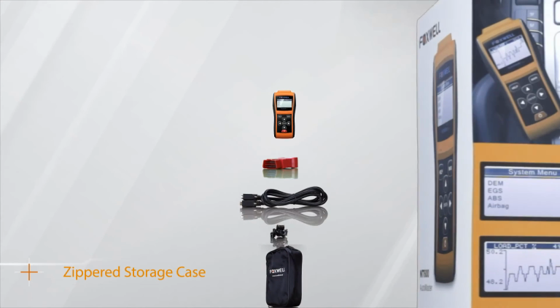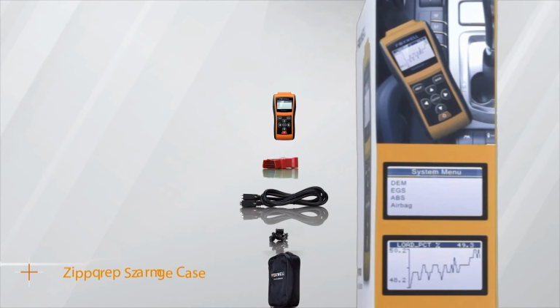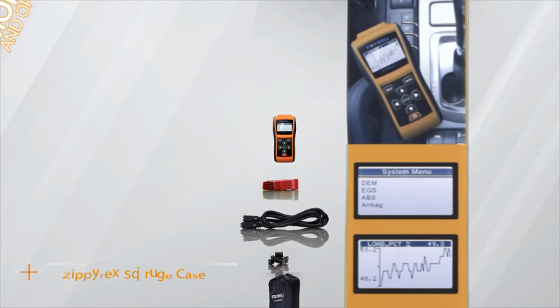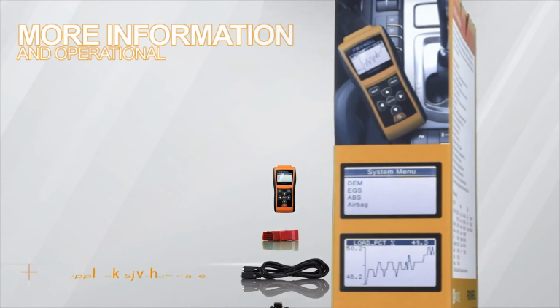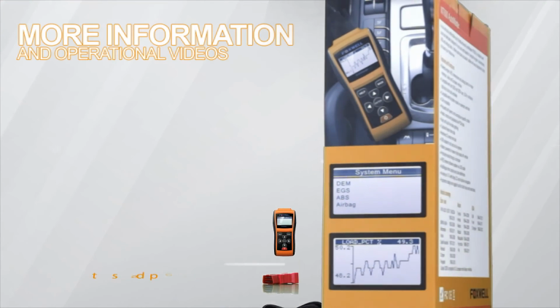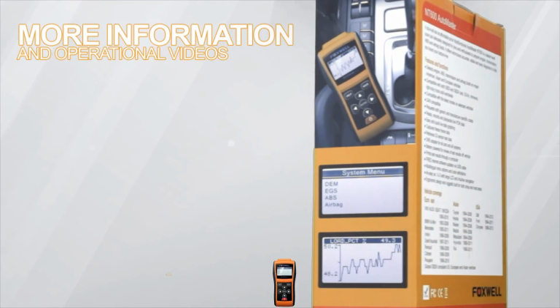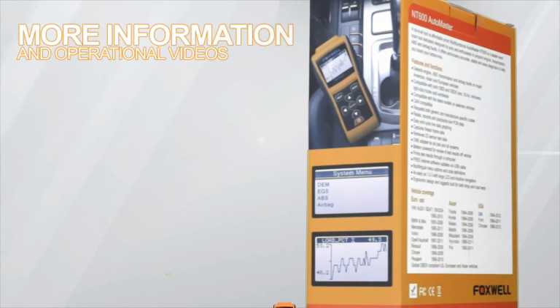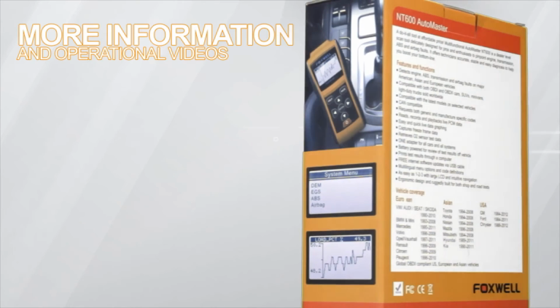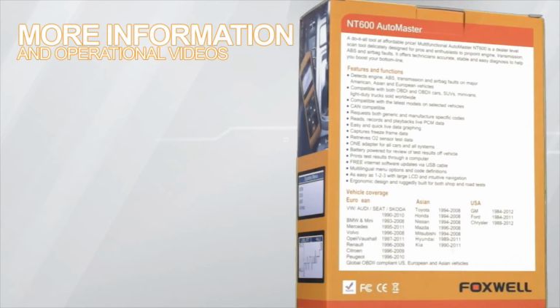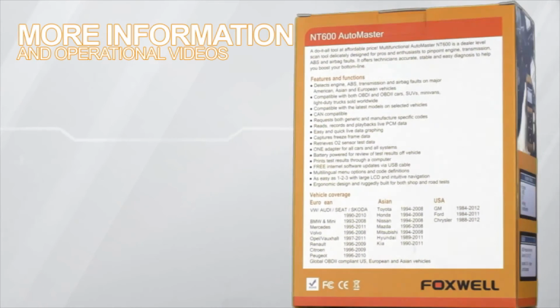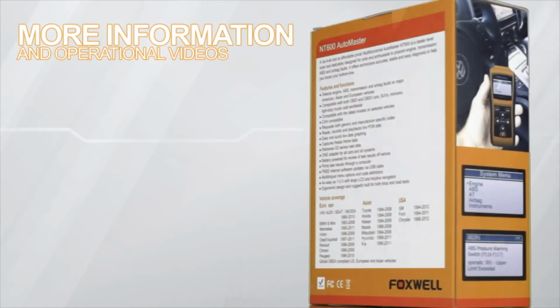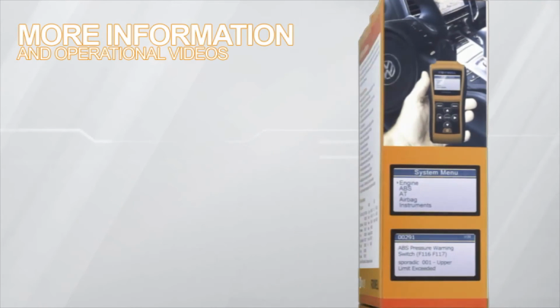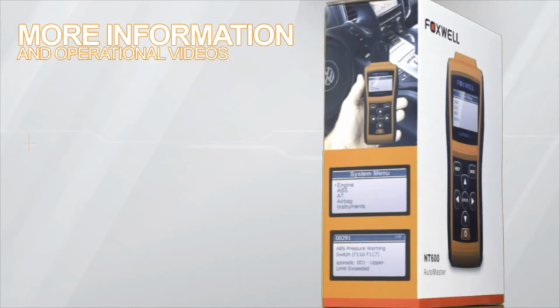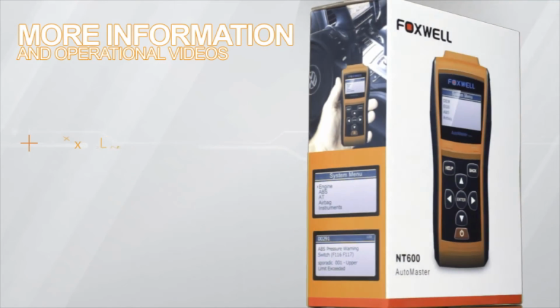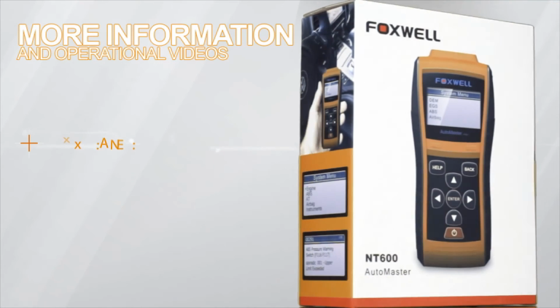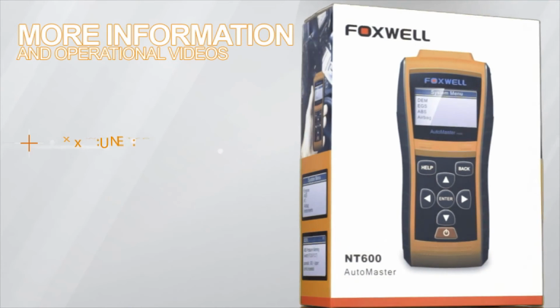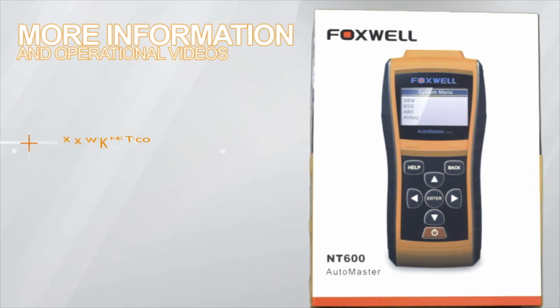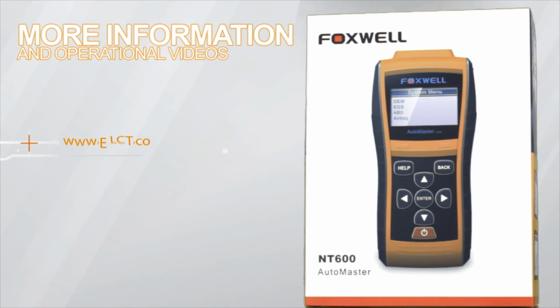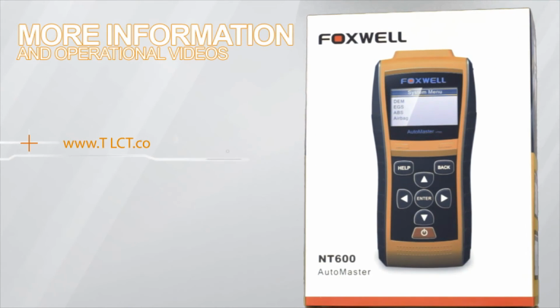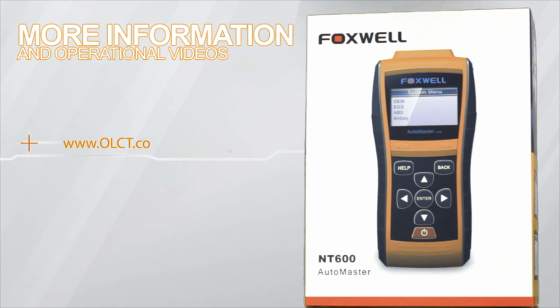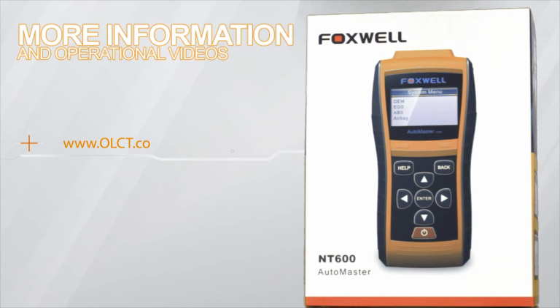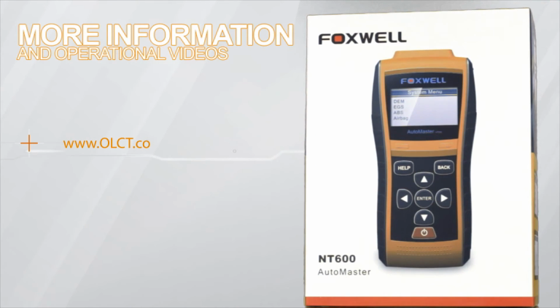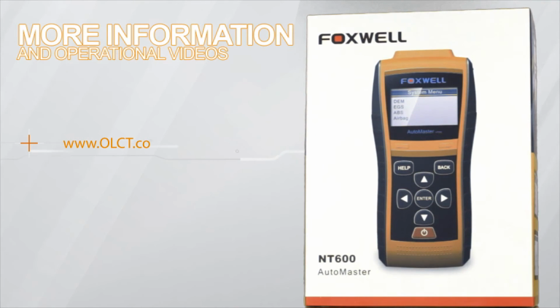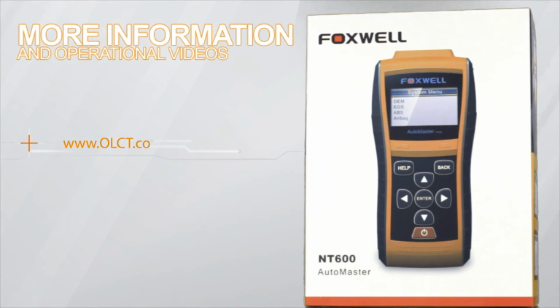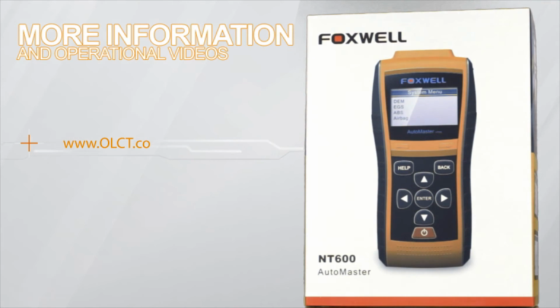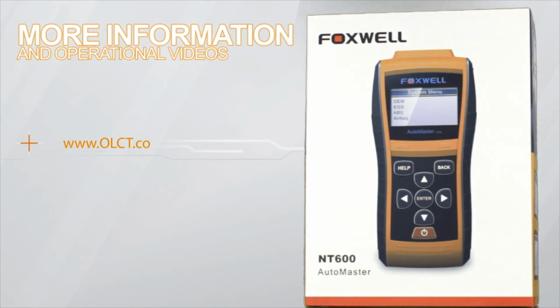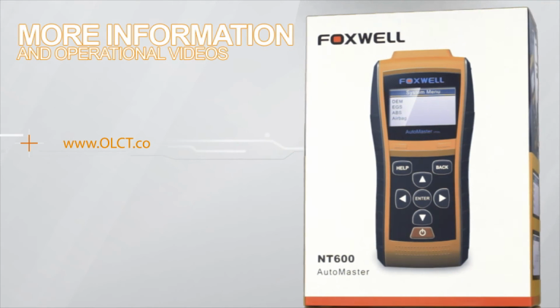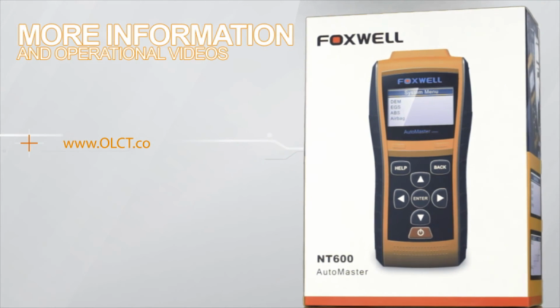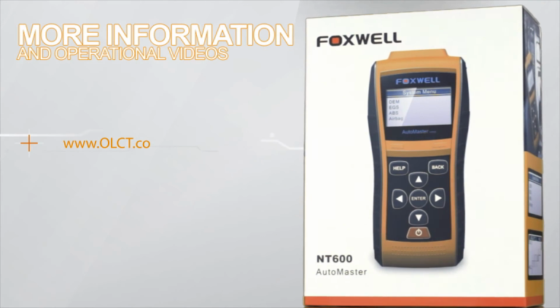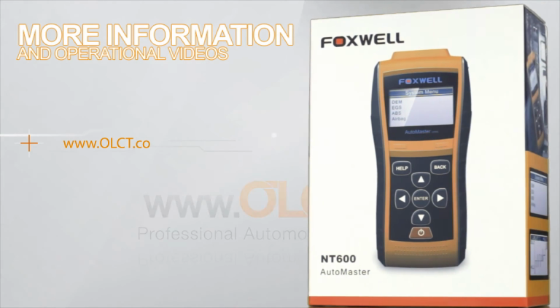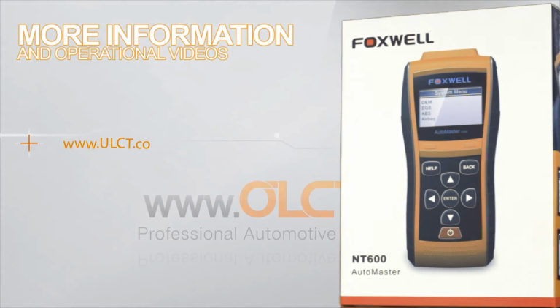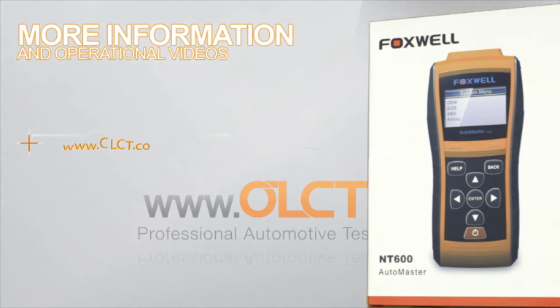More information can be found about this product on our website www.olct.co.